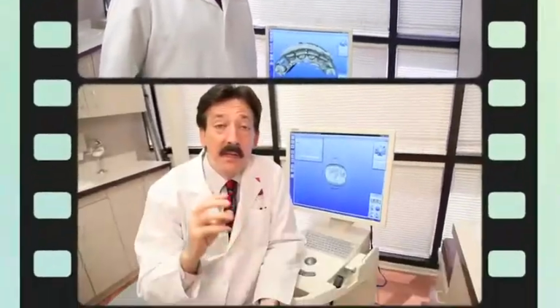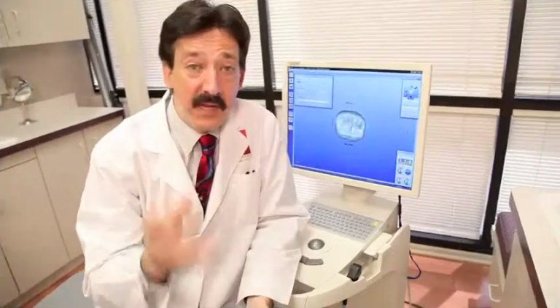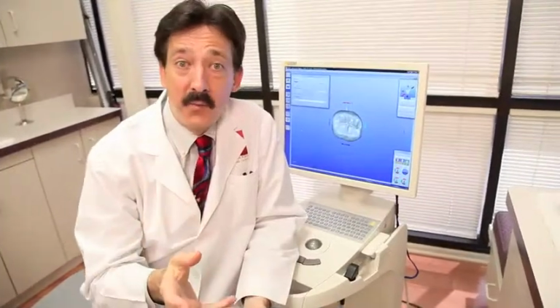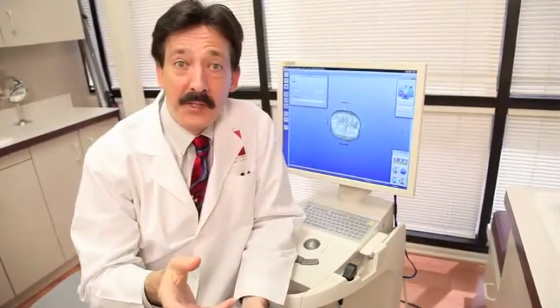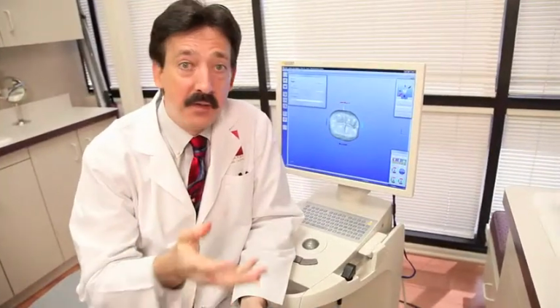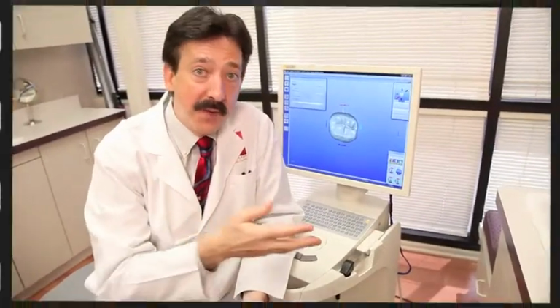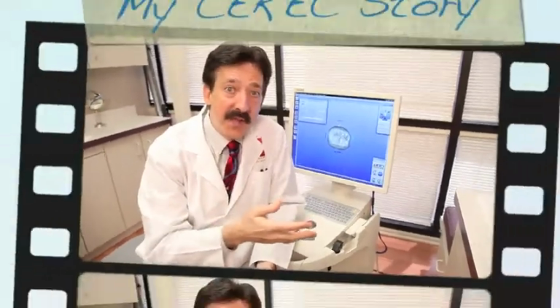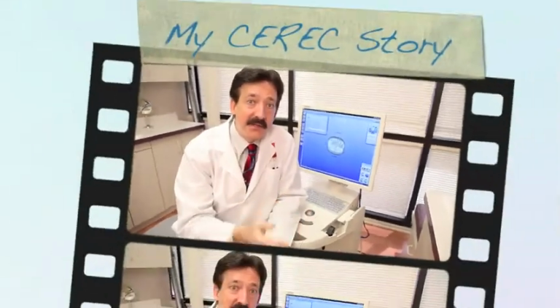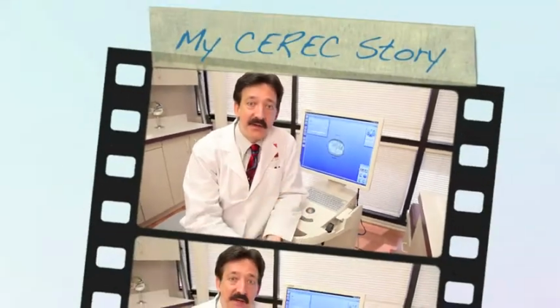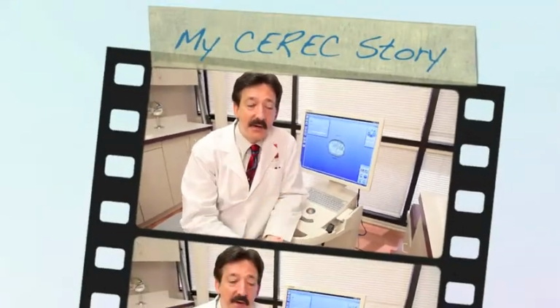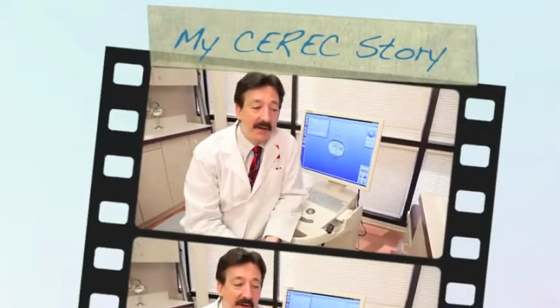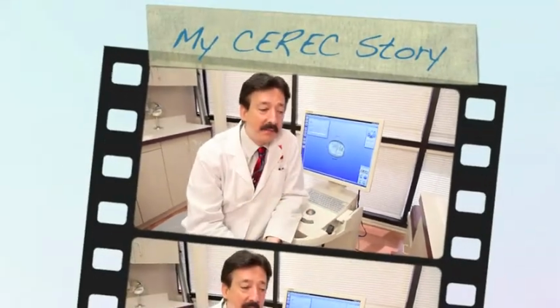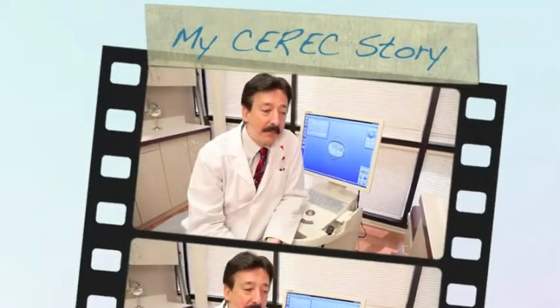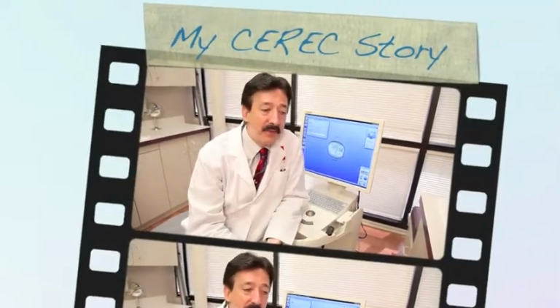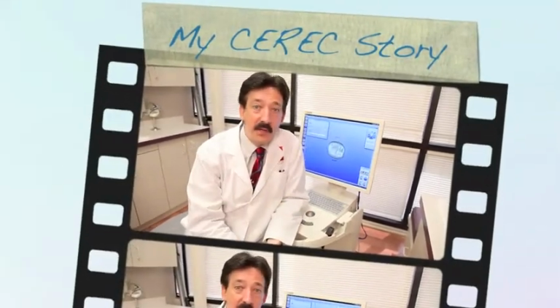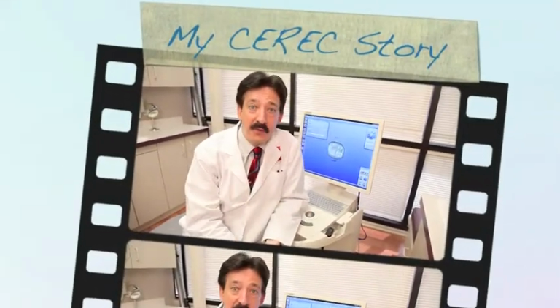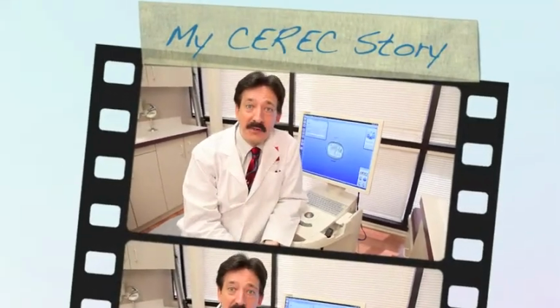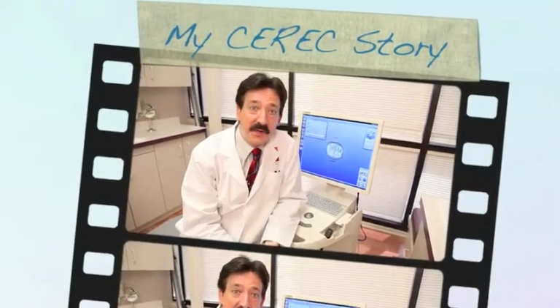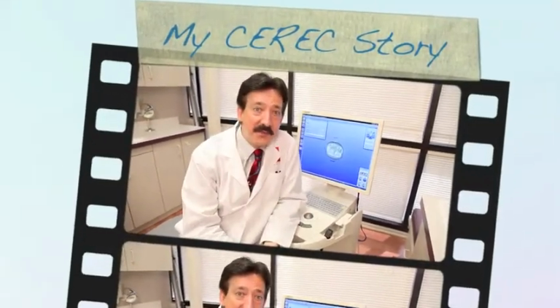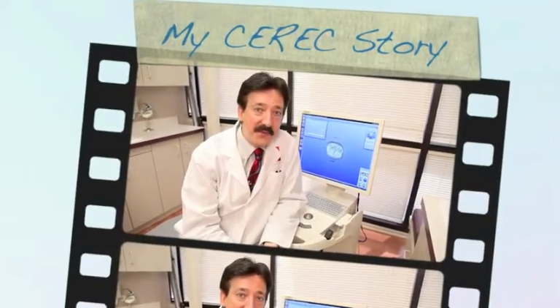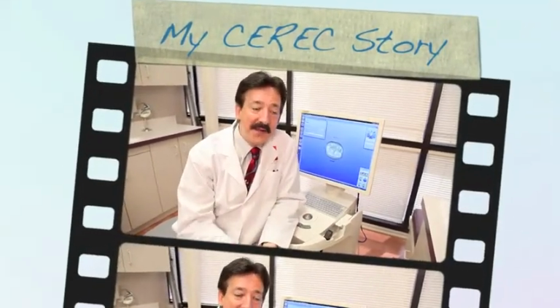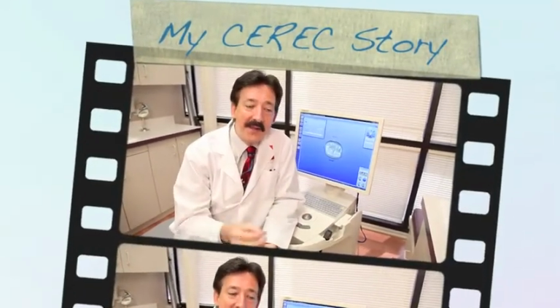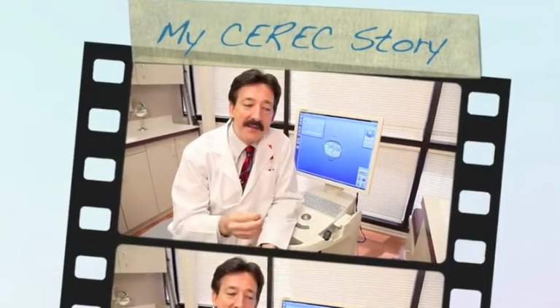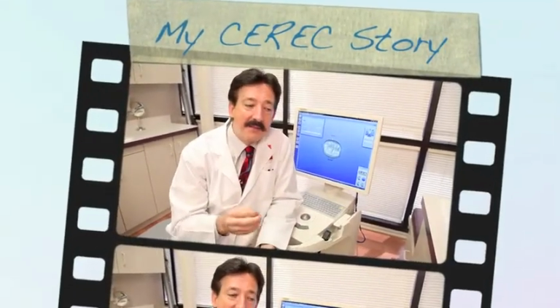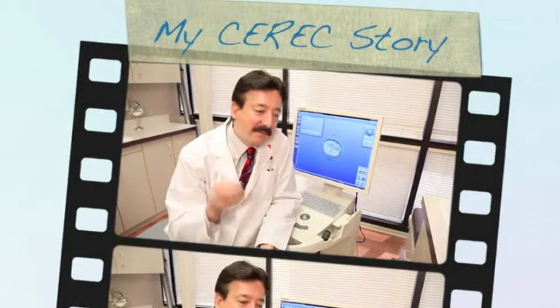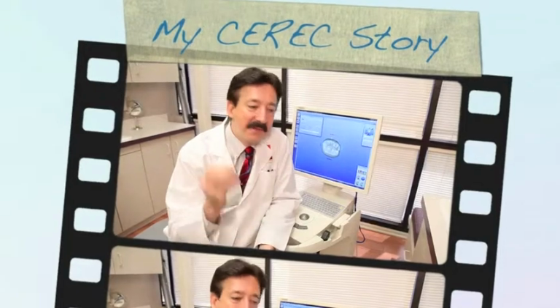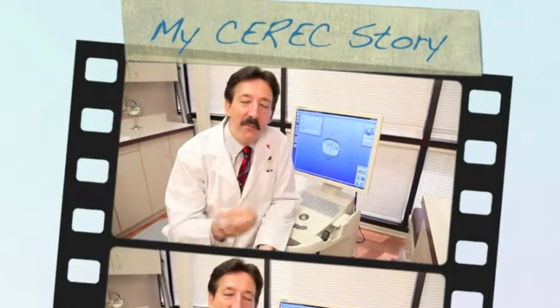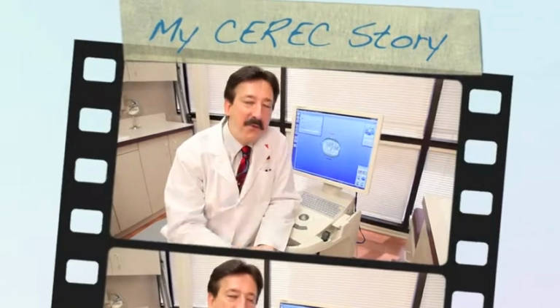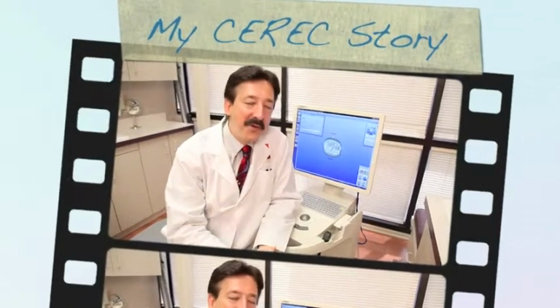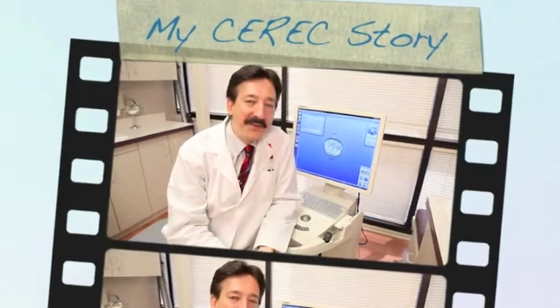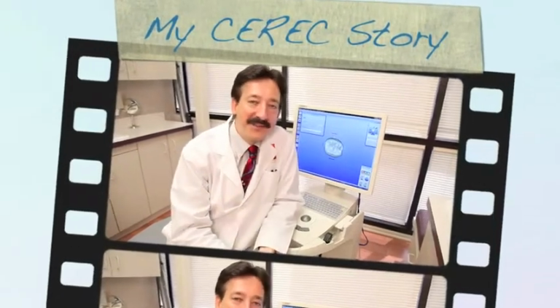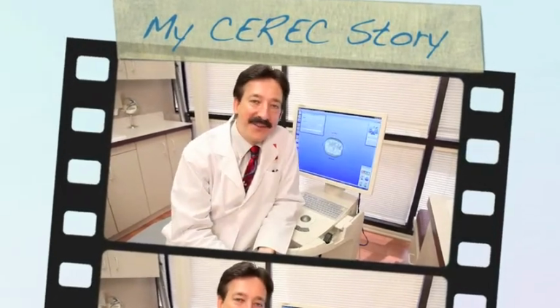Thanks for watching the webcast. I appreciate you taking the time, and I hope you tune in again someday.